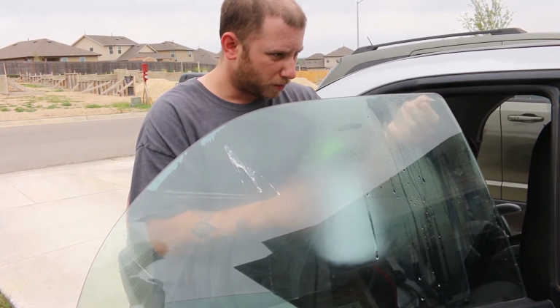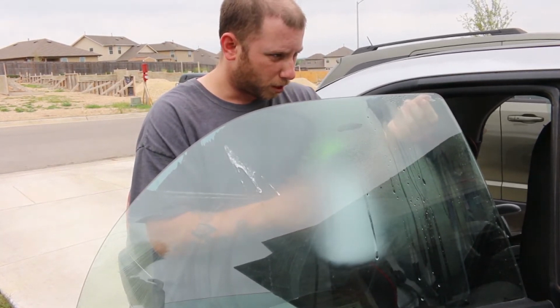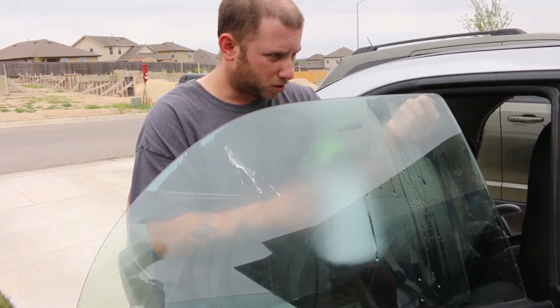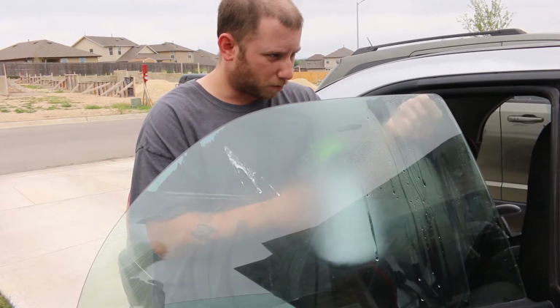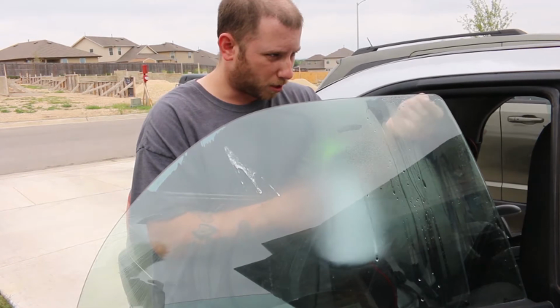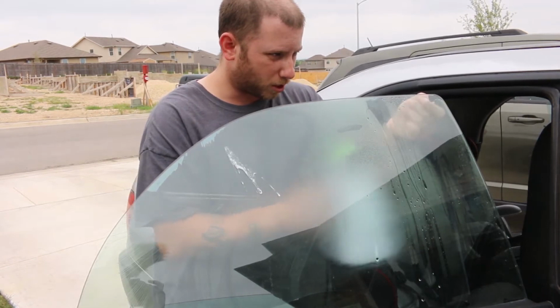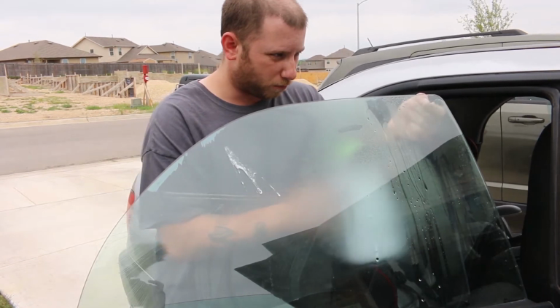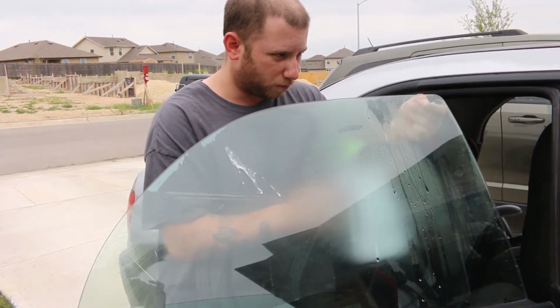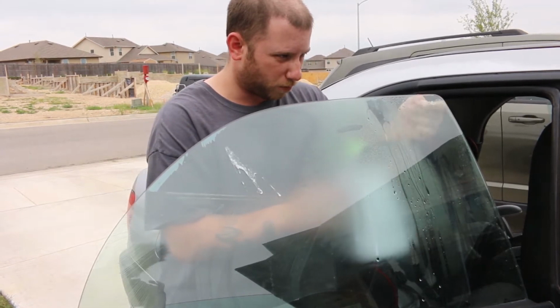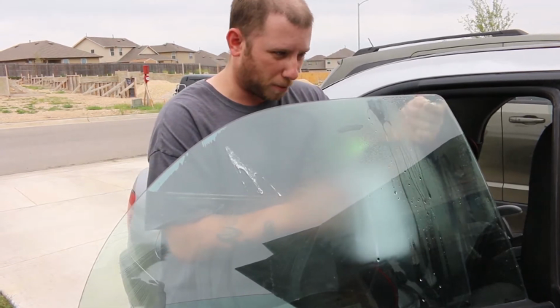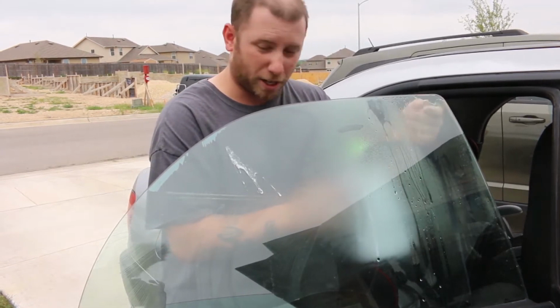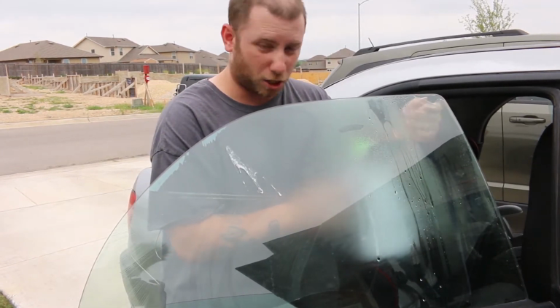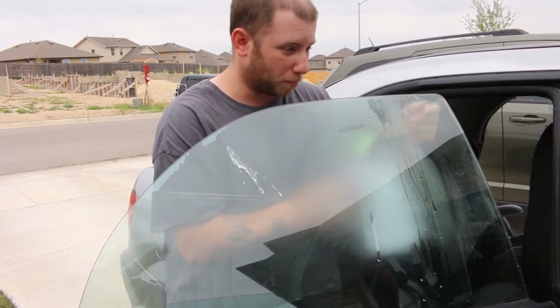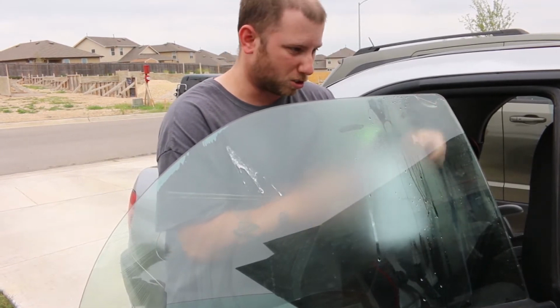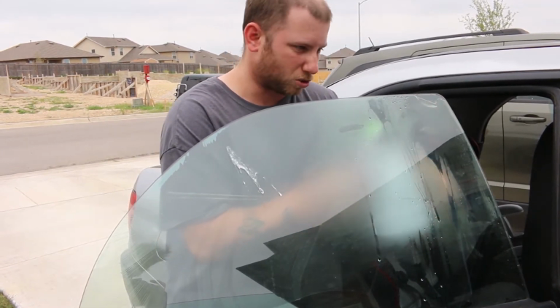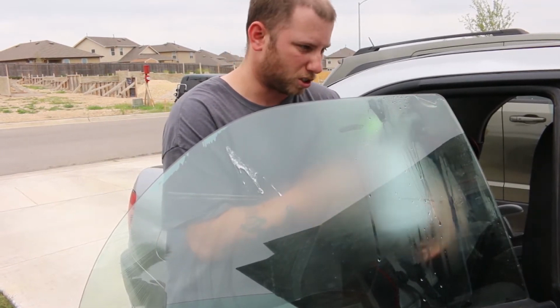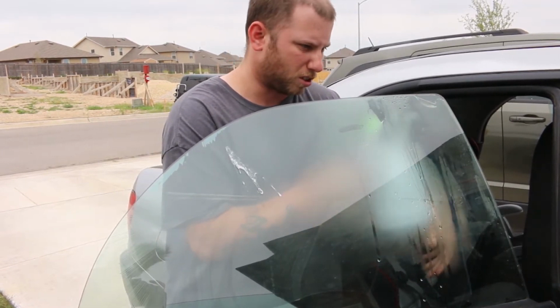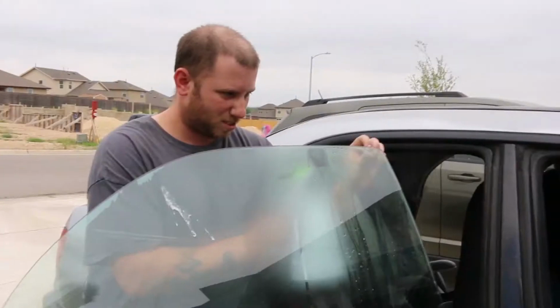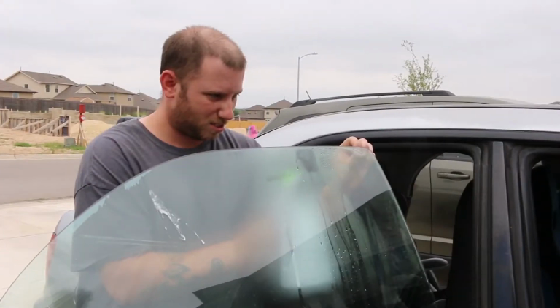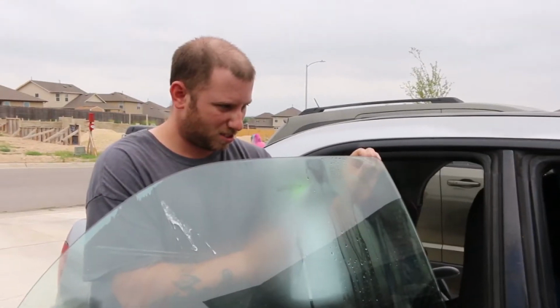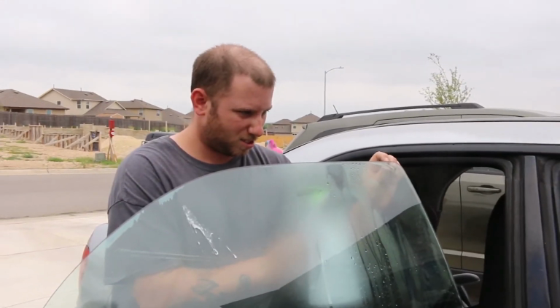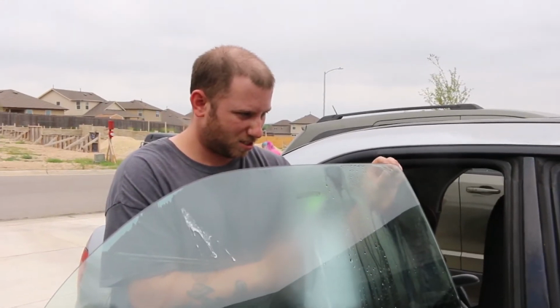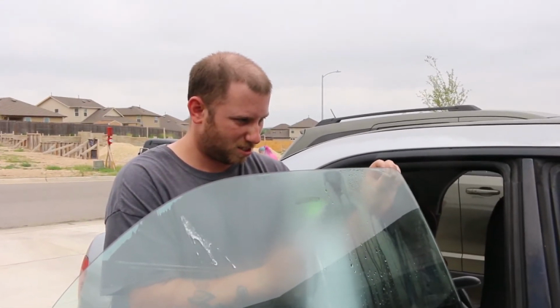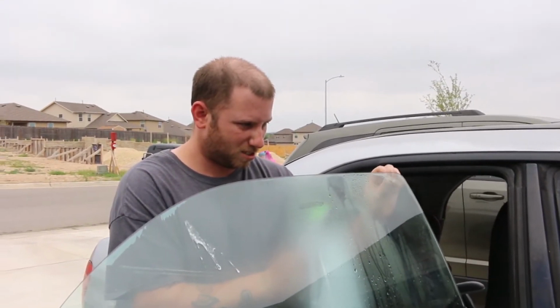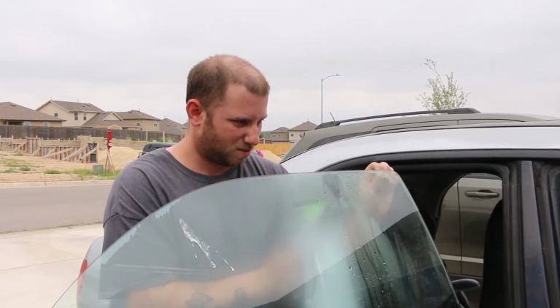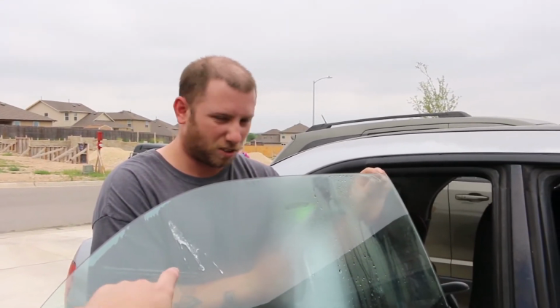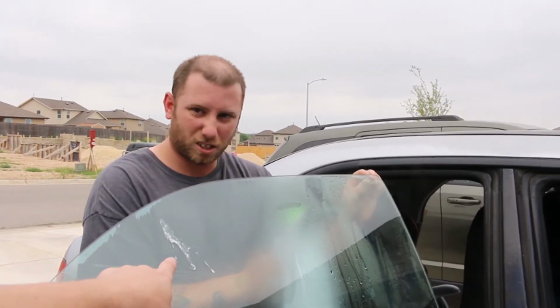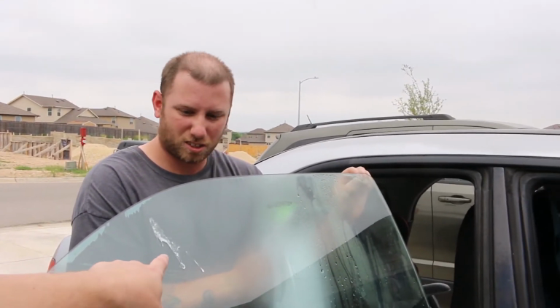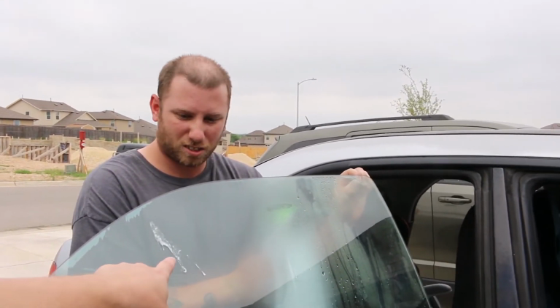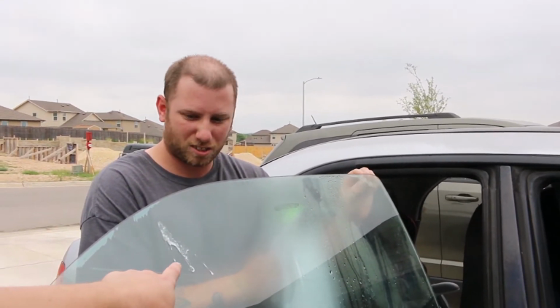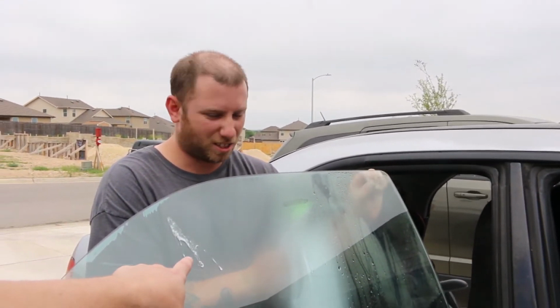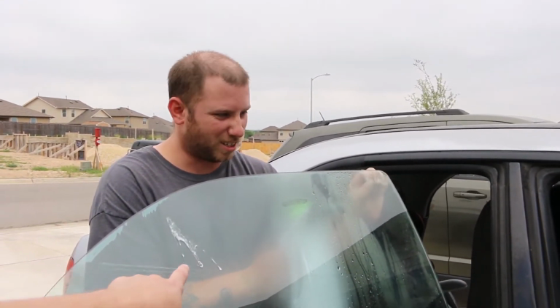That's going to make it easier on my tint guy and actually save me a little bit of money by removing the tint myself — saving myself about a hundred bucks or so.